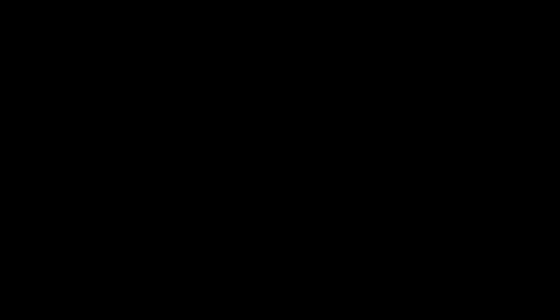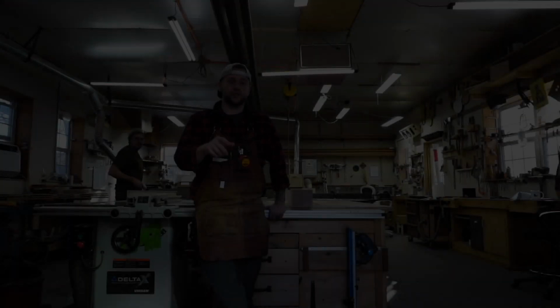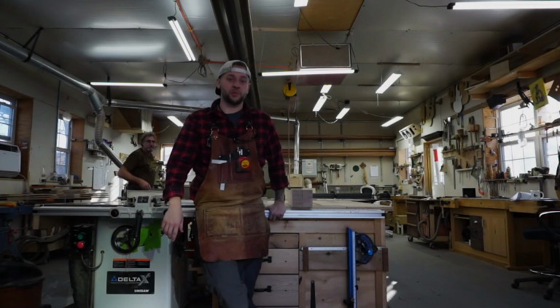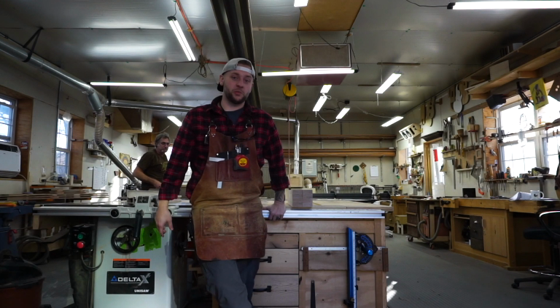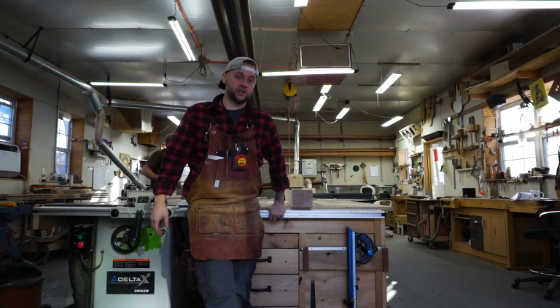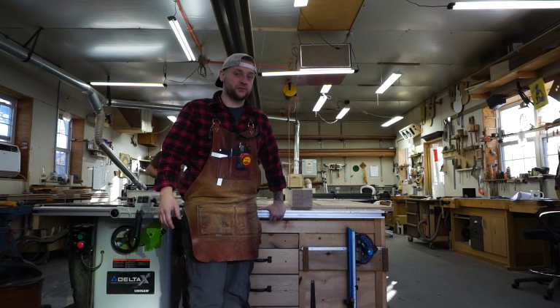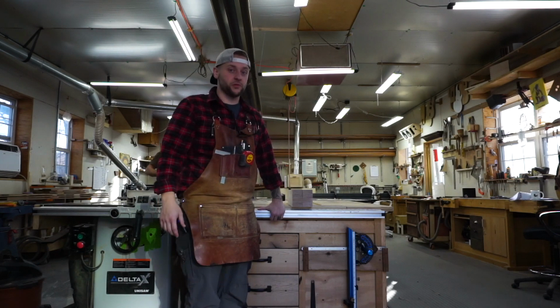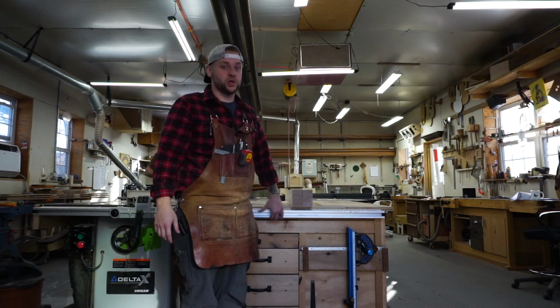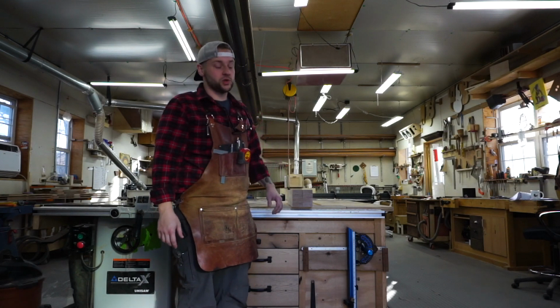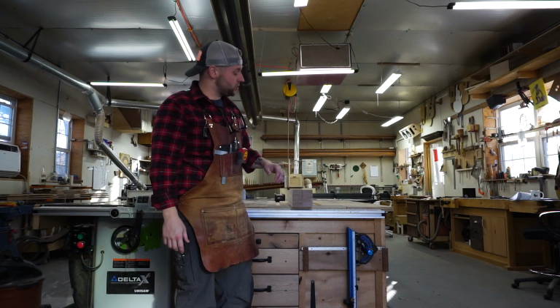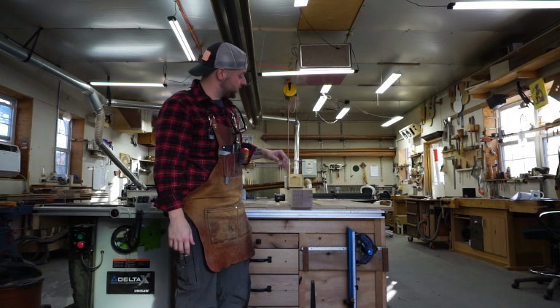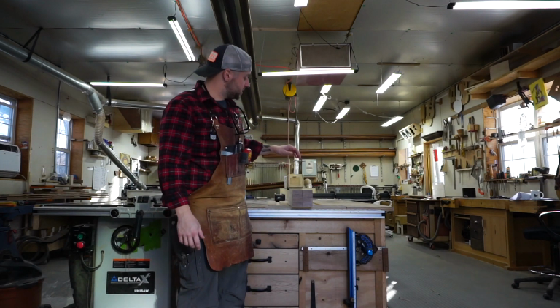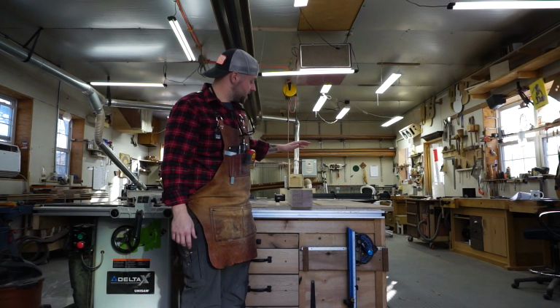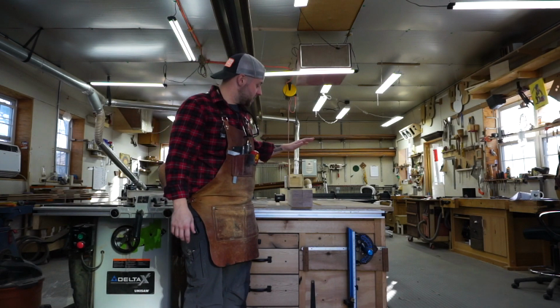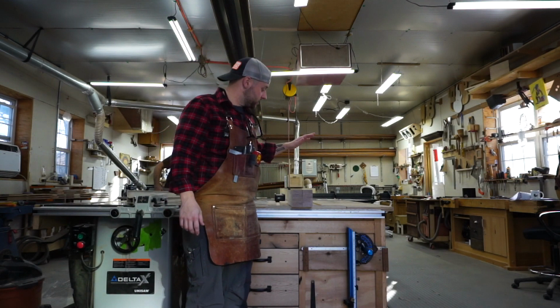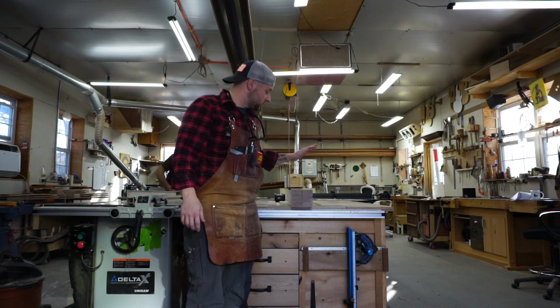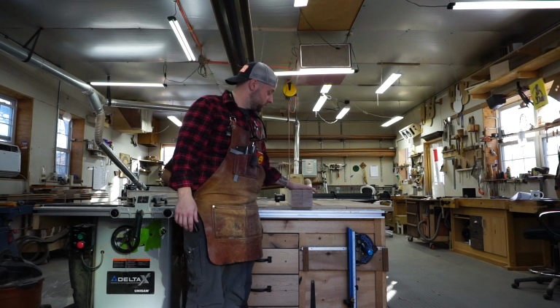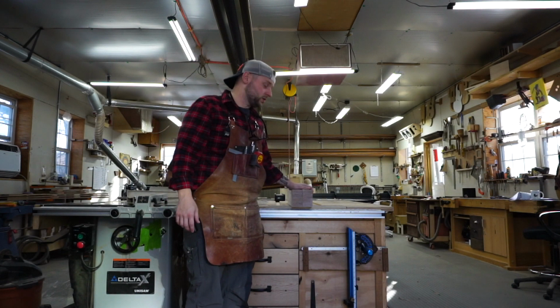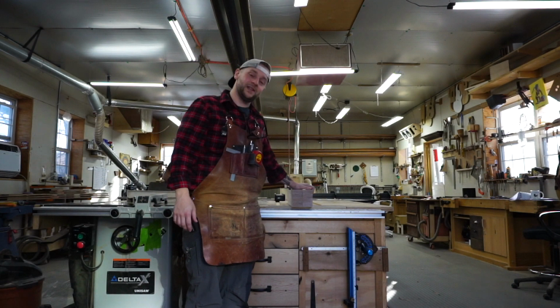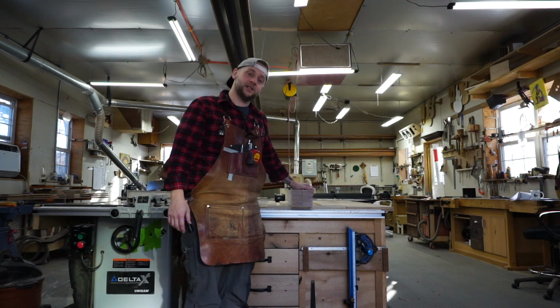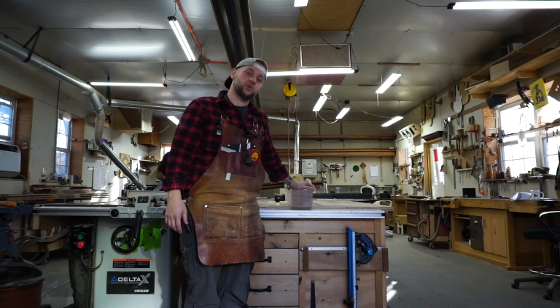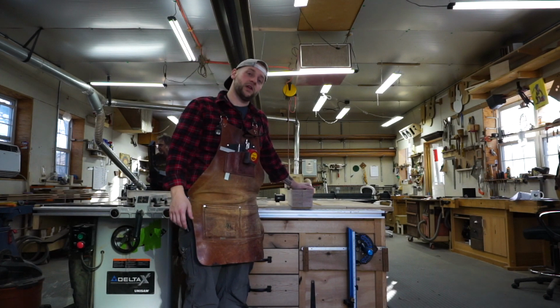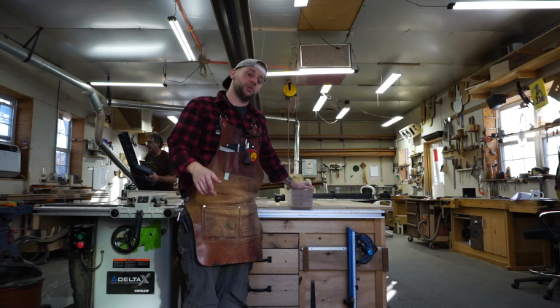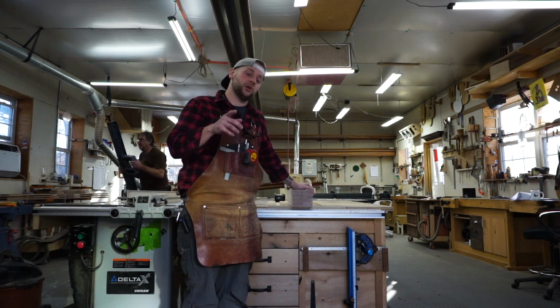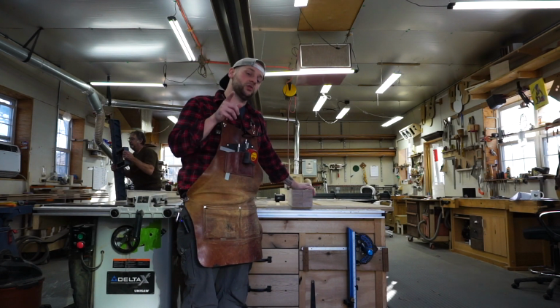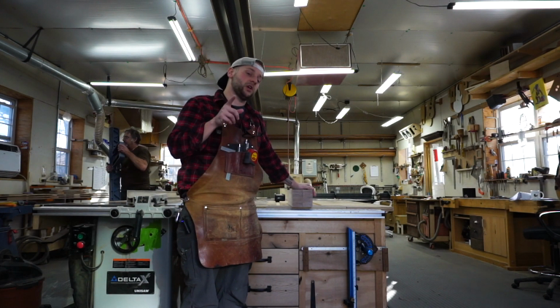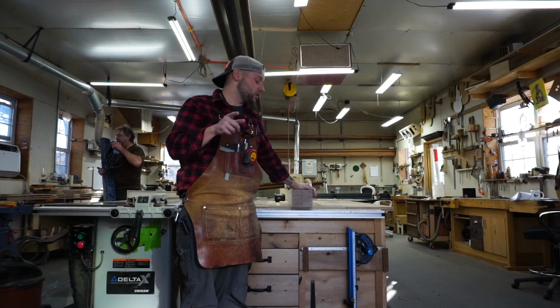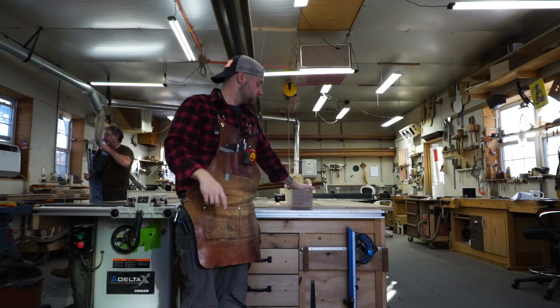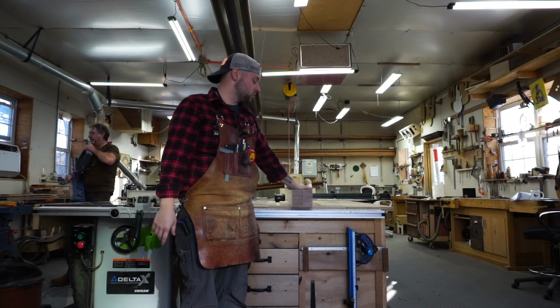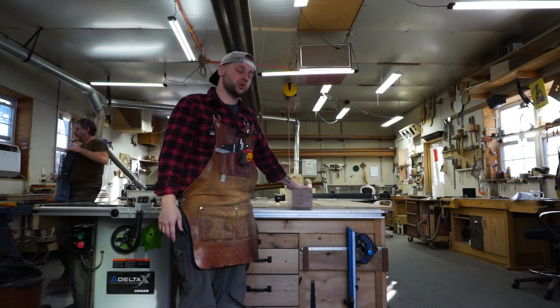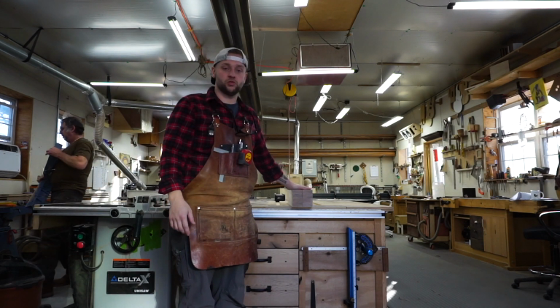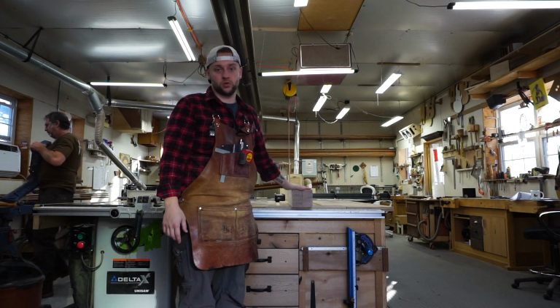What's up everybody? Jeff here from Green Street Joinery. Today I want to show you the easiest way to build shaker doors and drawers.